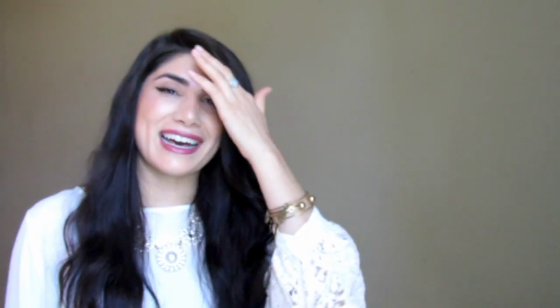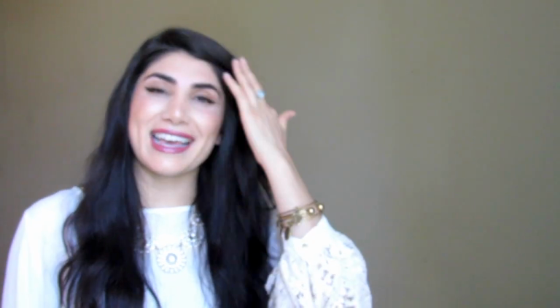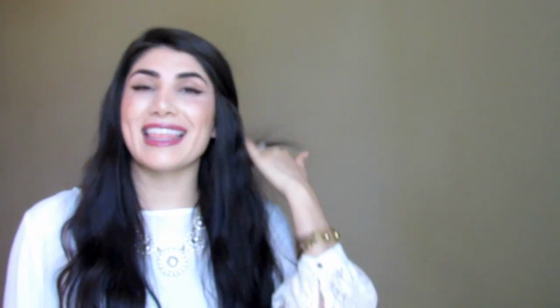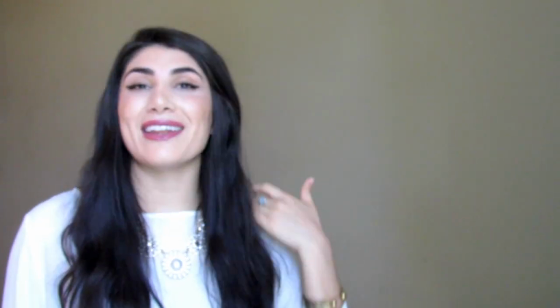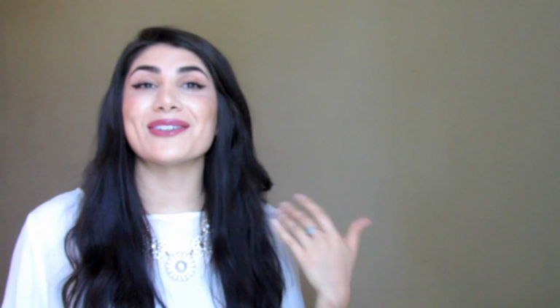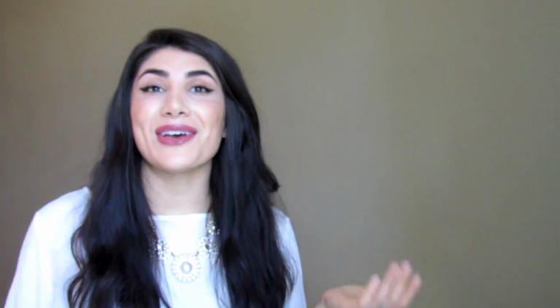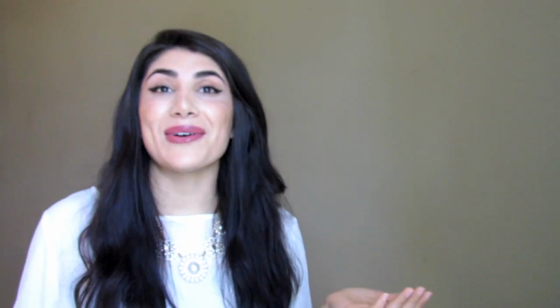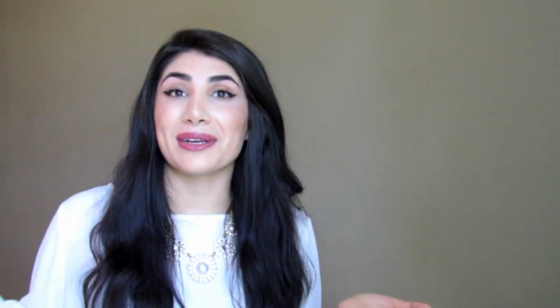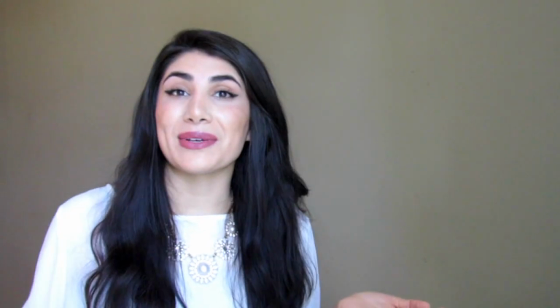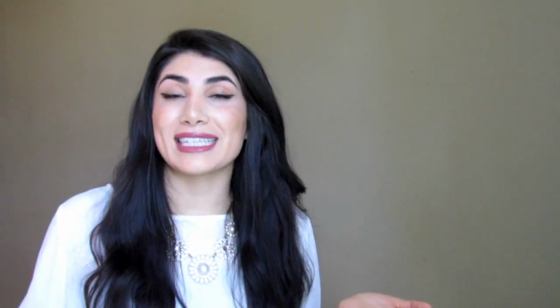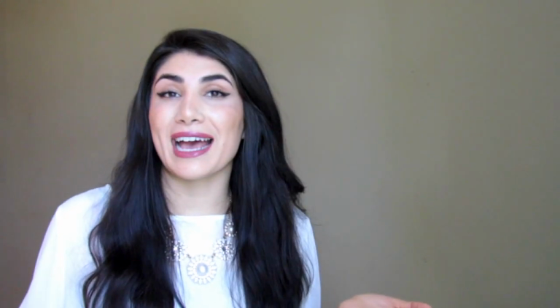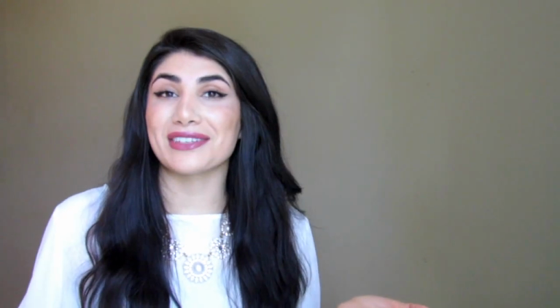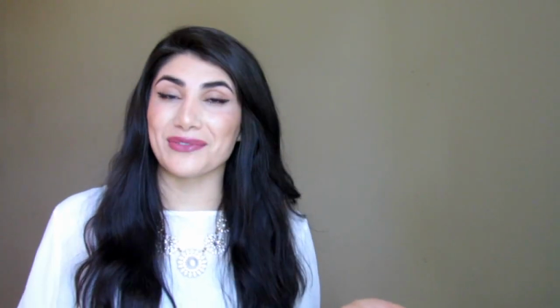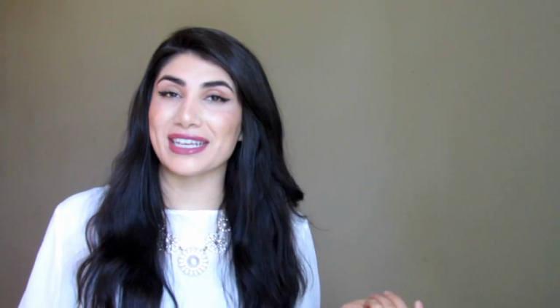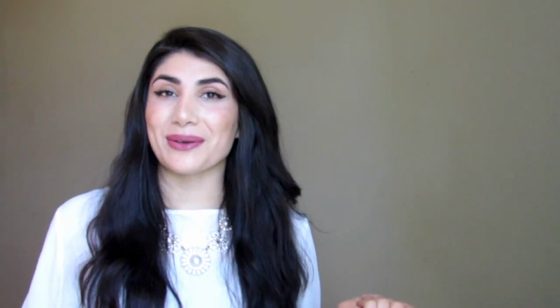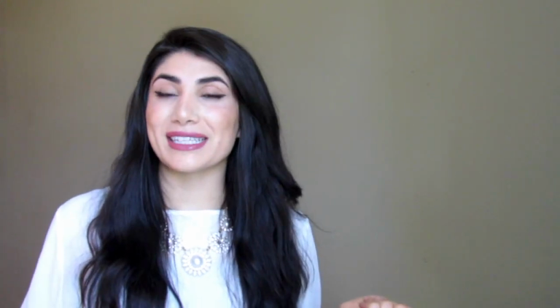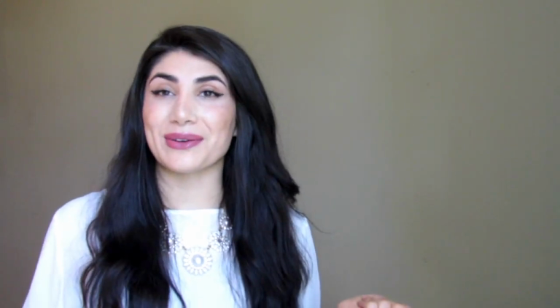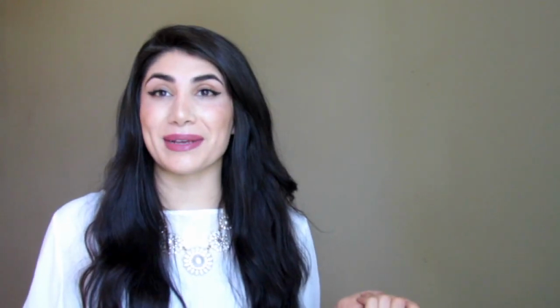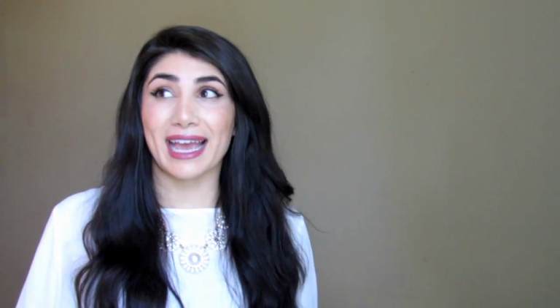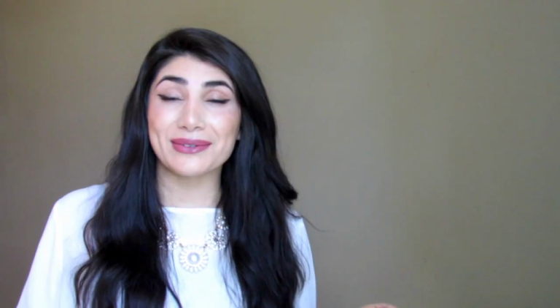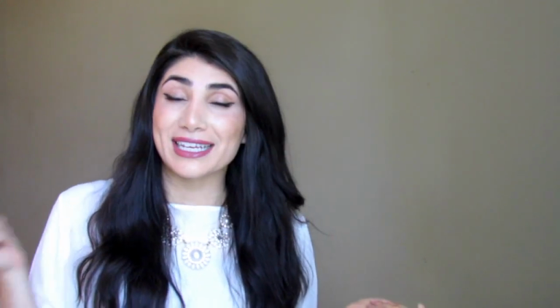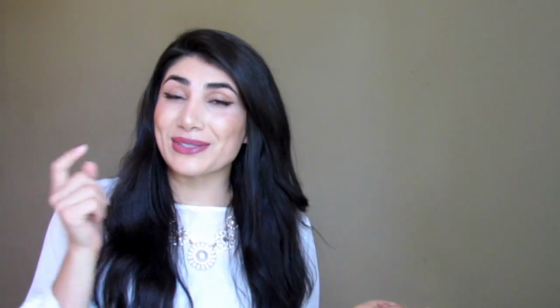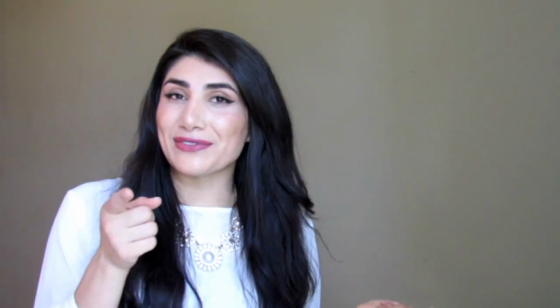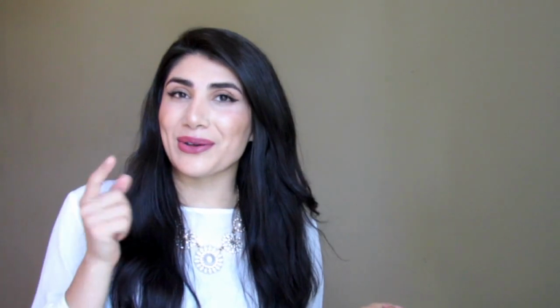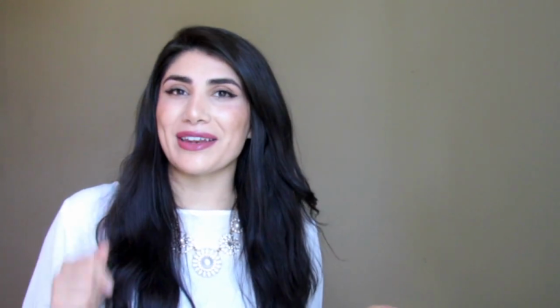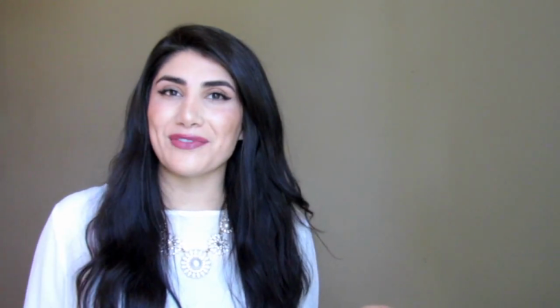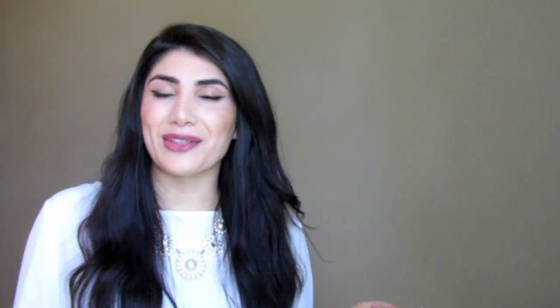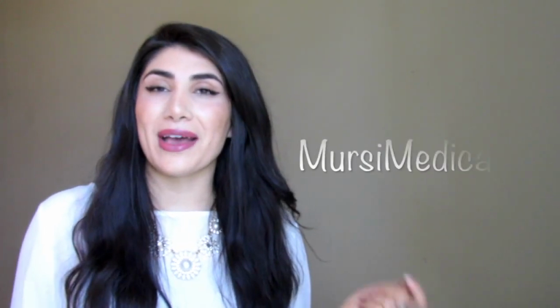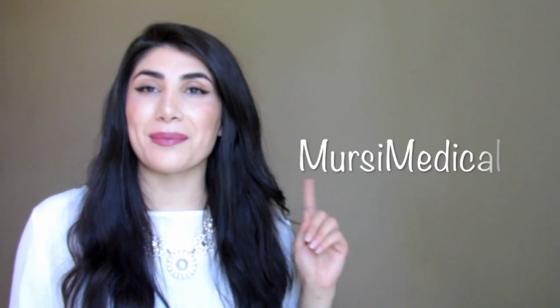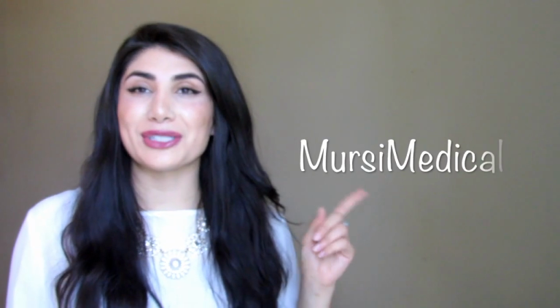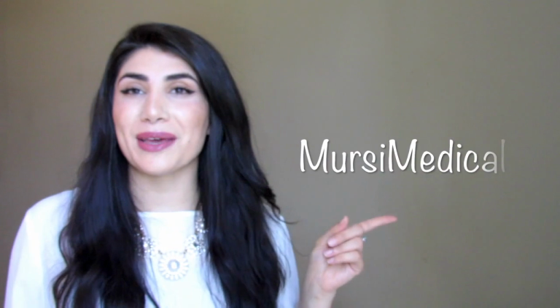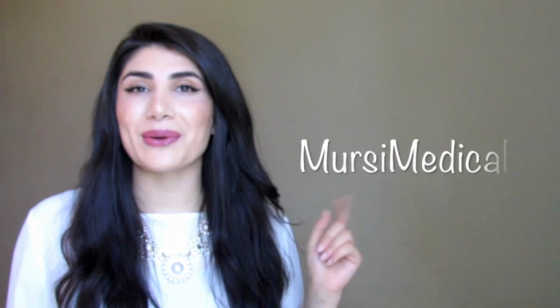We're also going to have giveaways on my Instagram account, so definitely go ahead and follow at Mercy Medical.